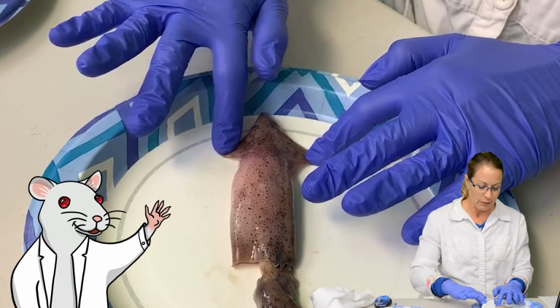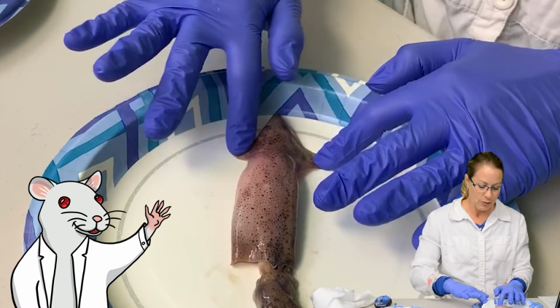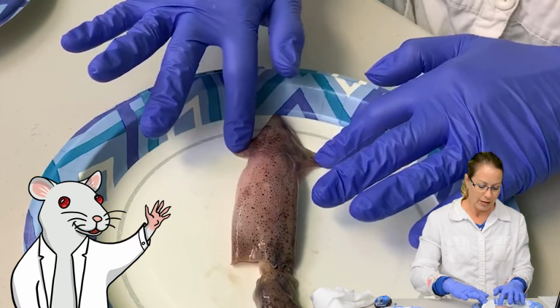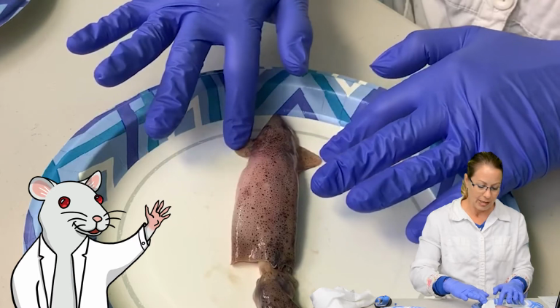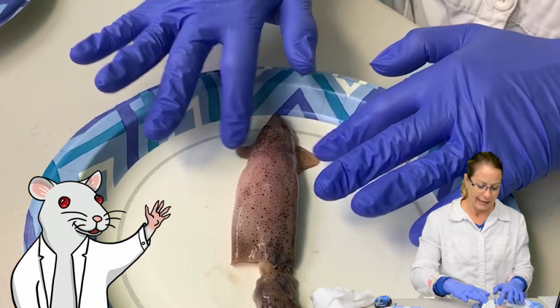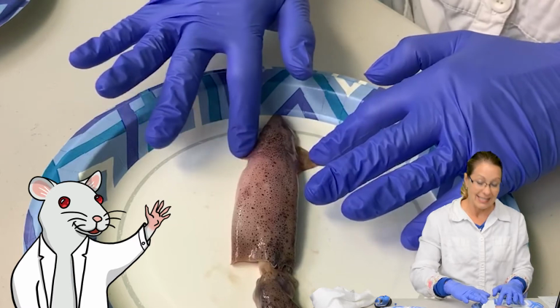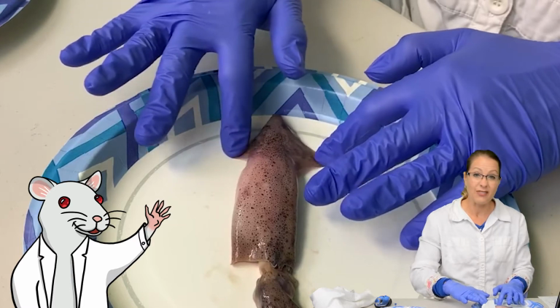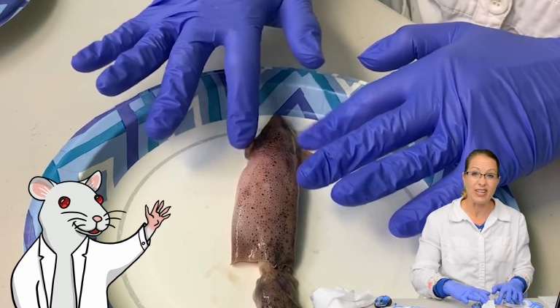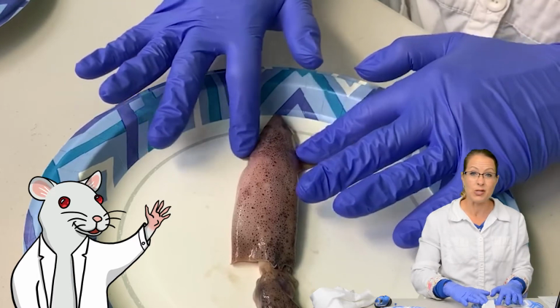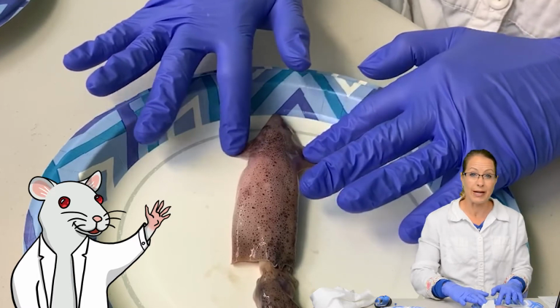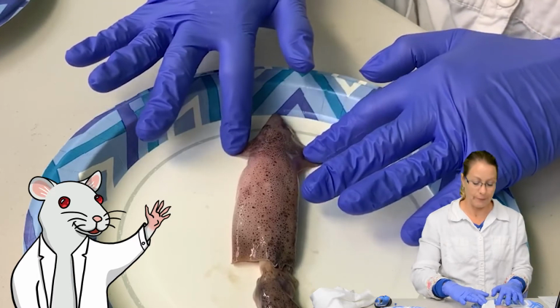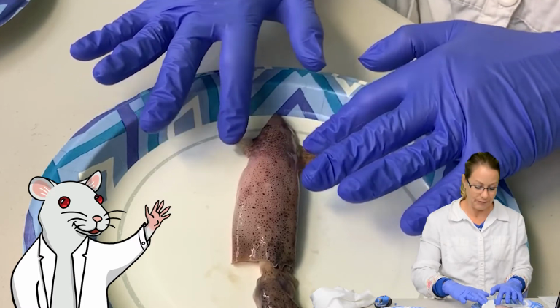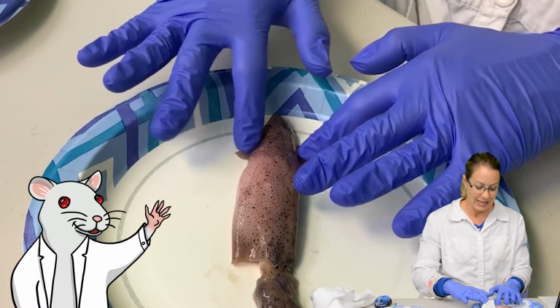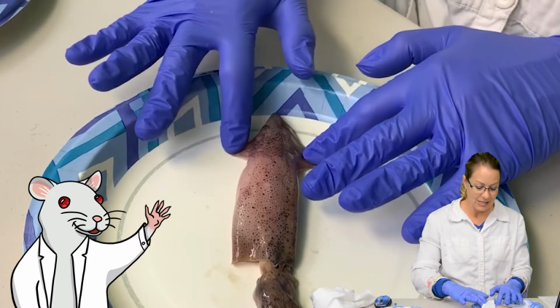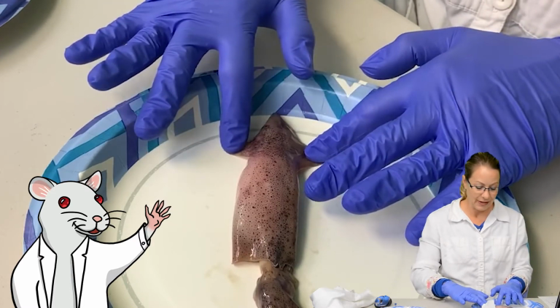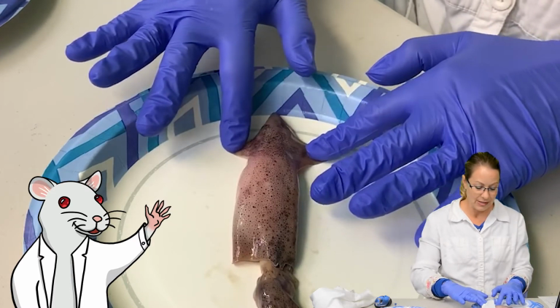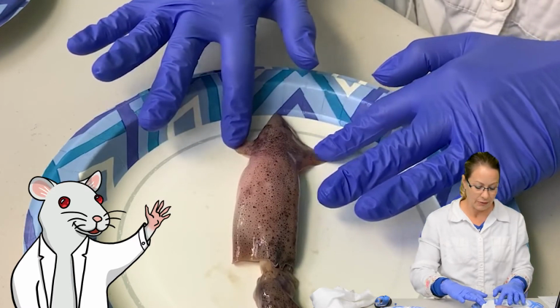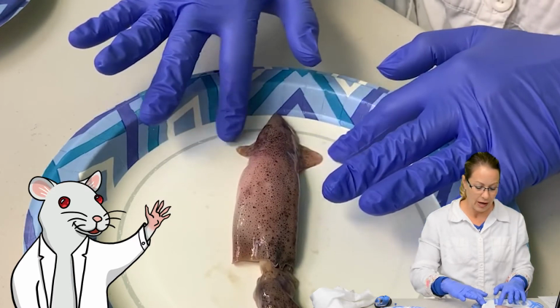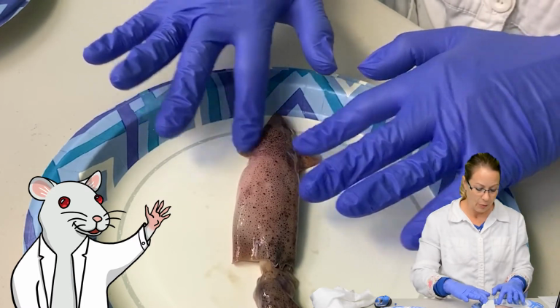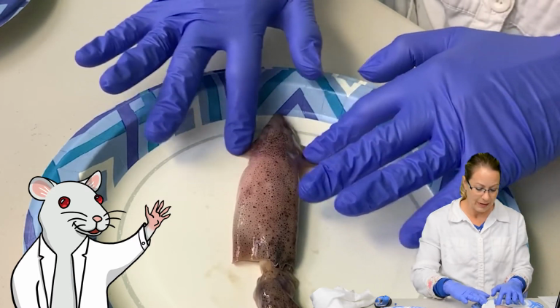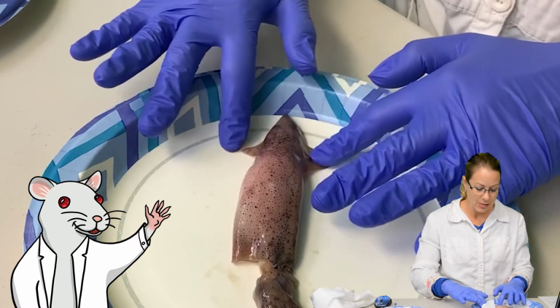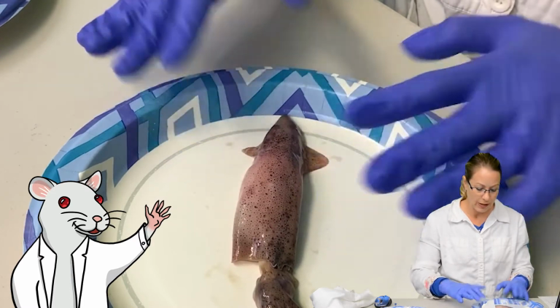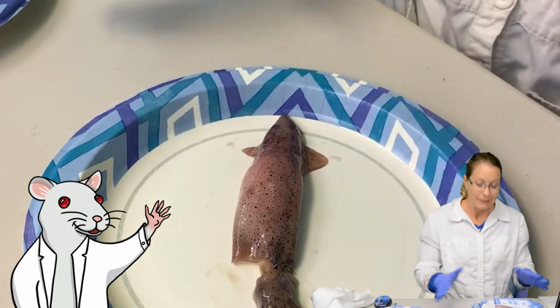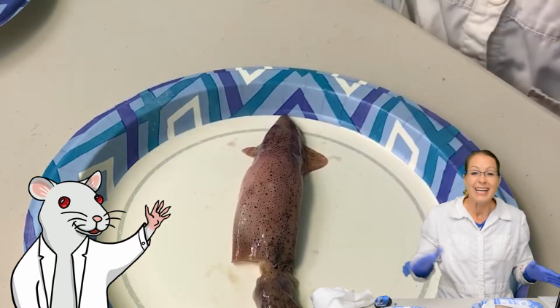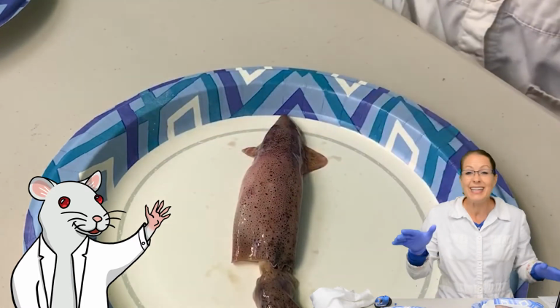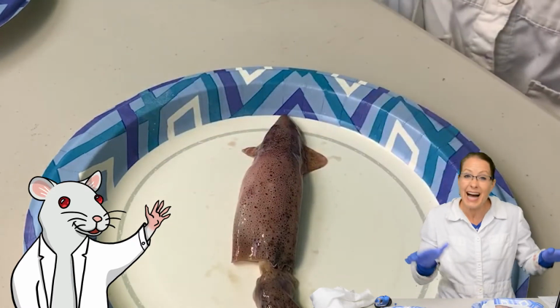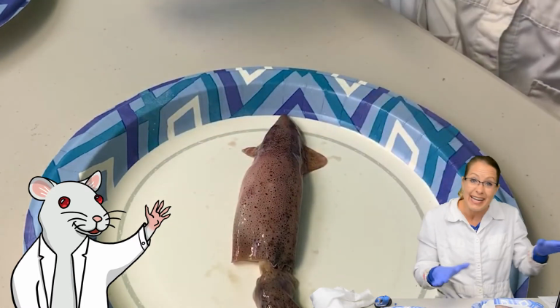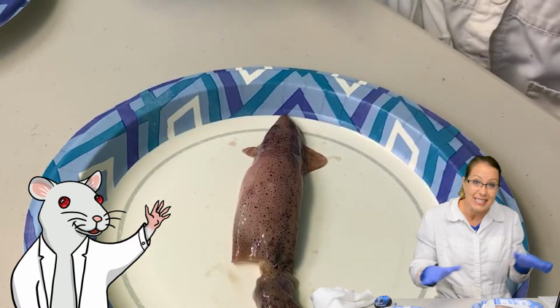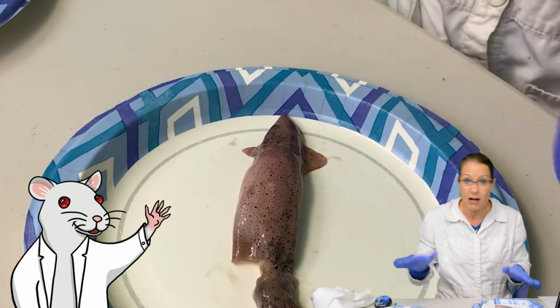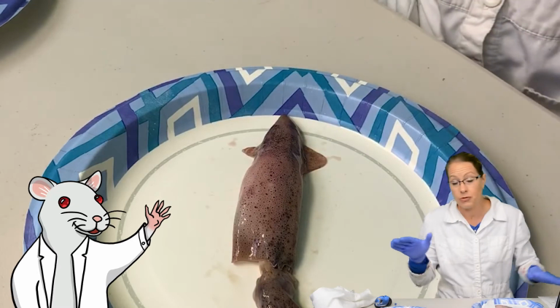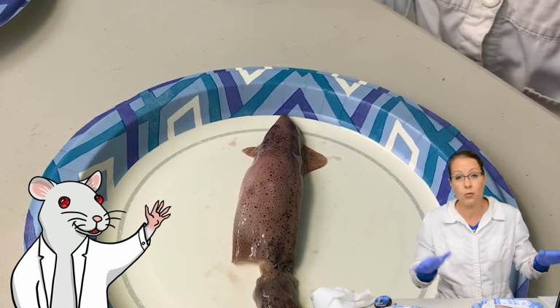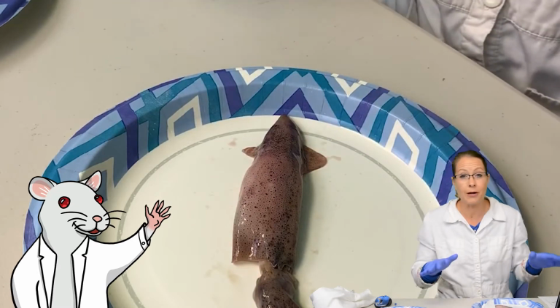You really want to look at these fins right here. These fins are for helping the squid guide itself through the water.